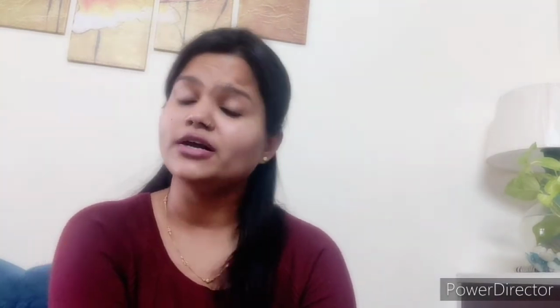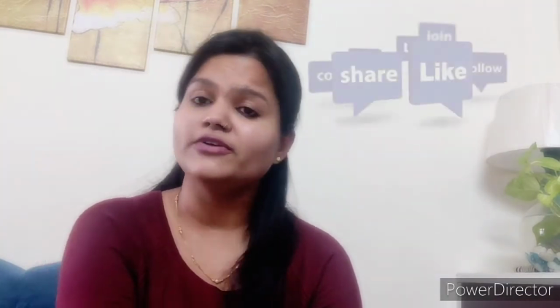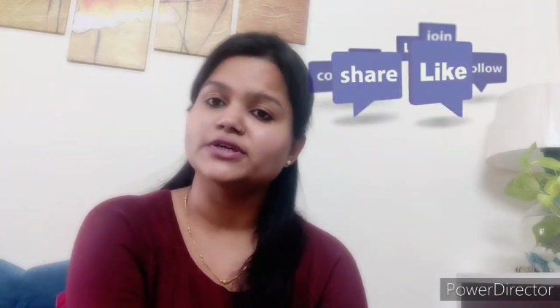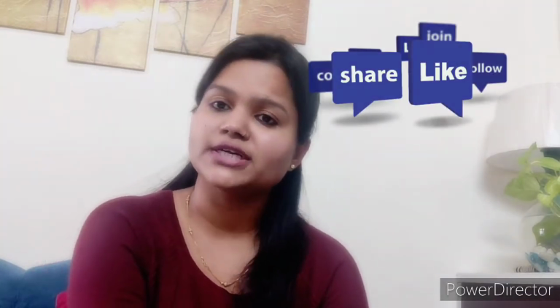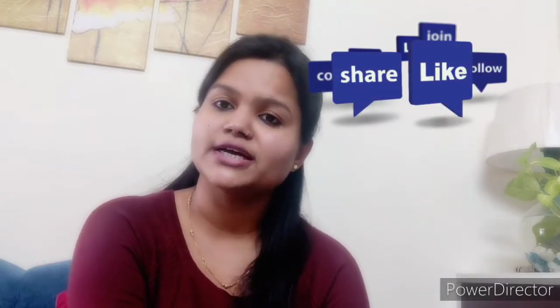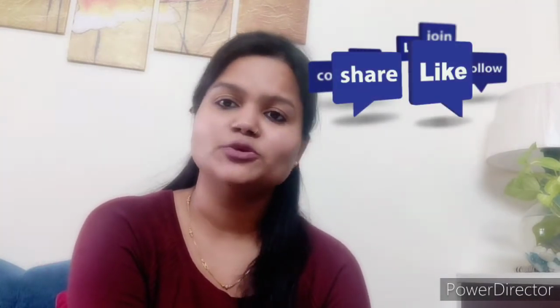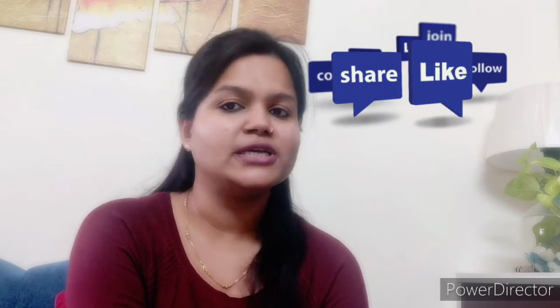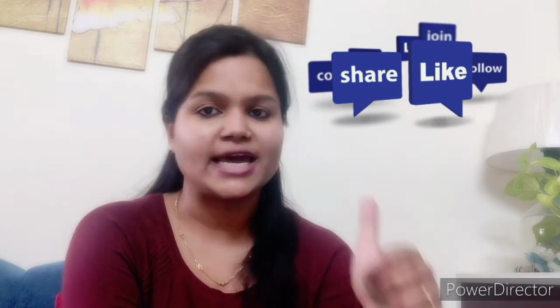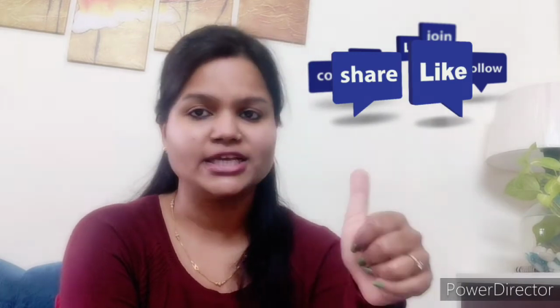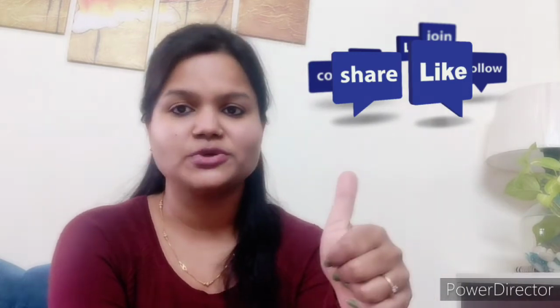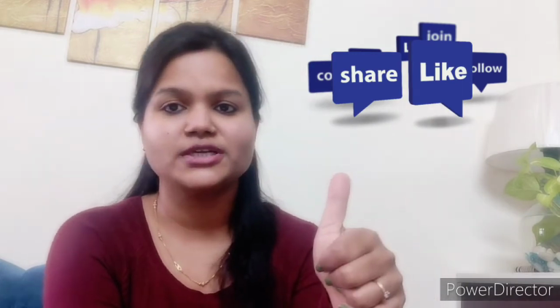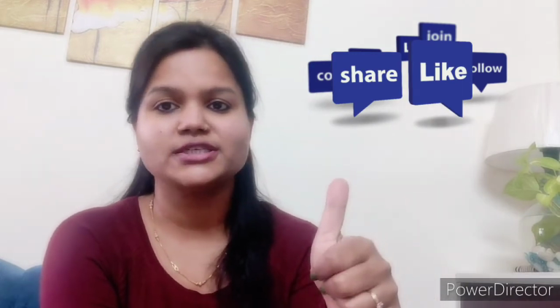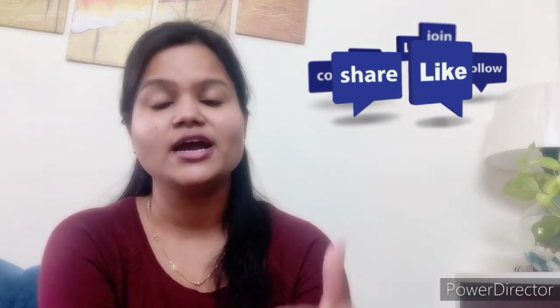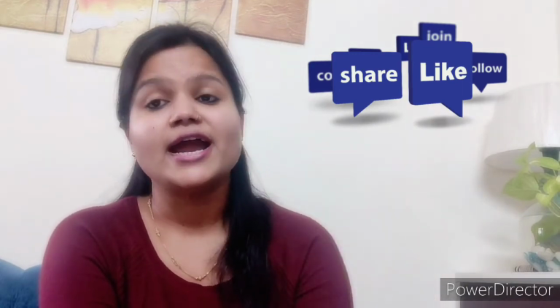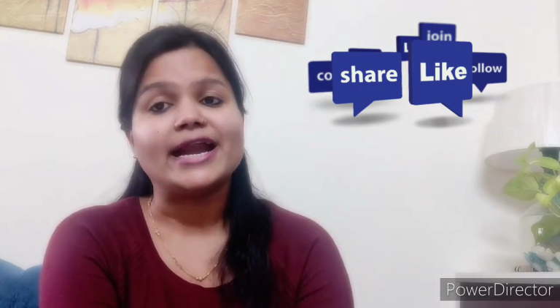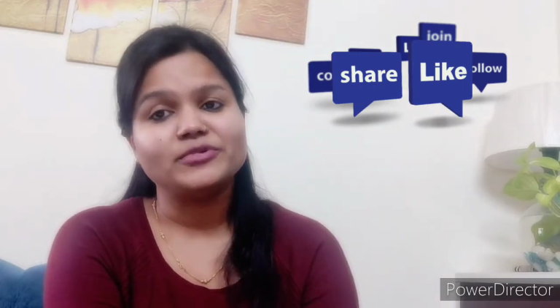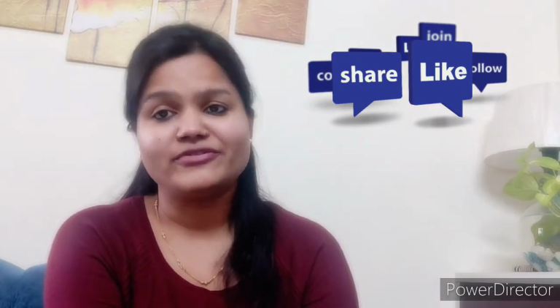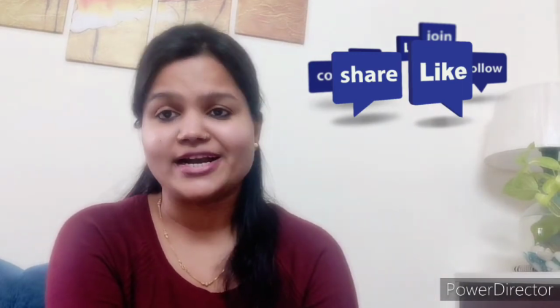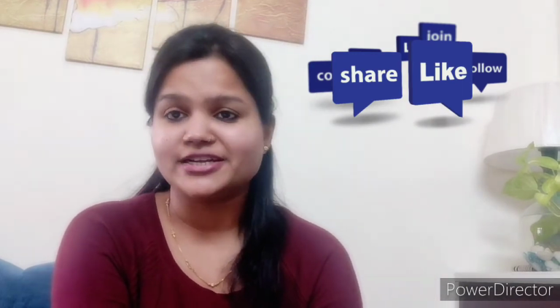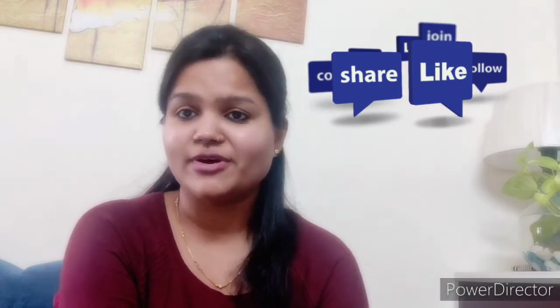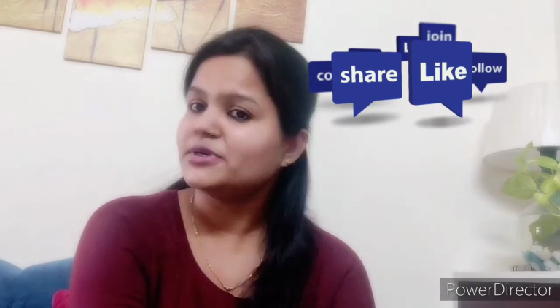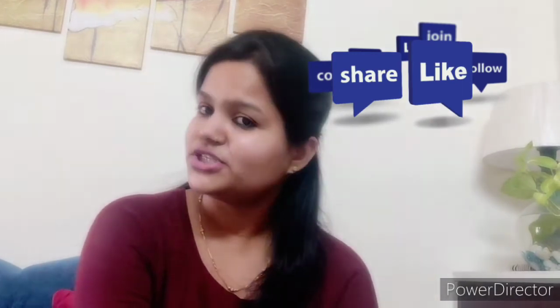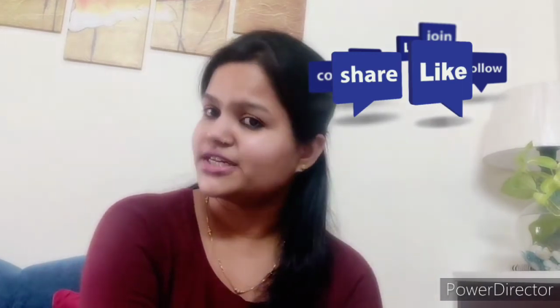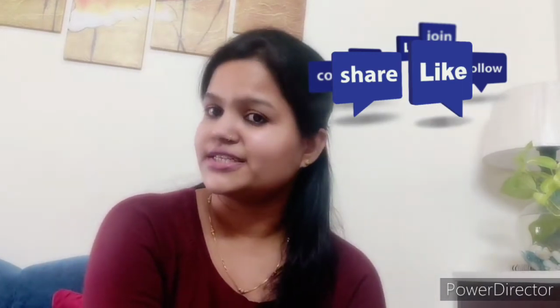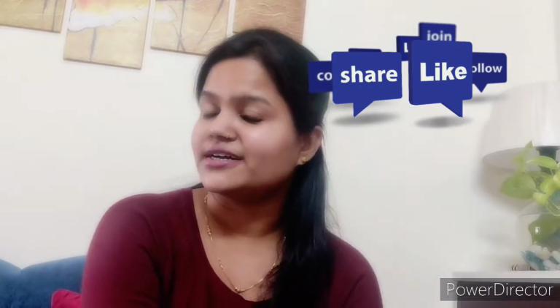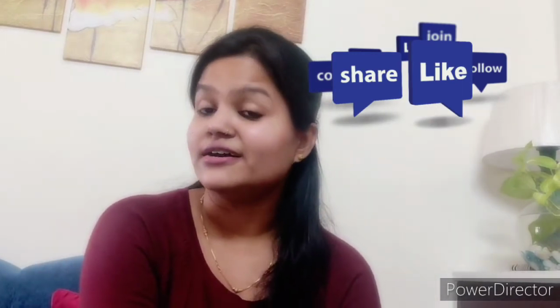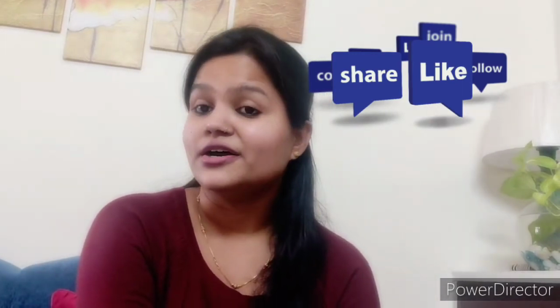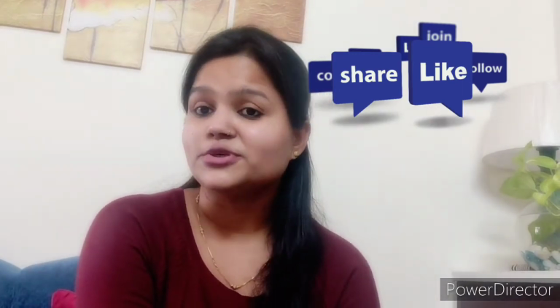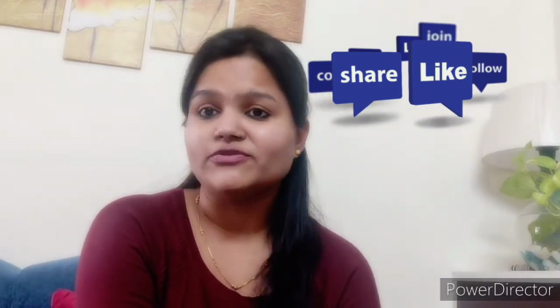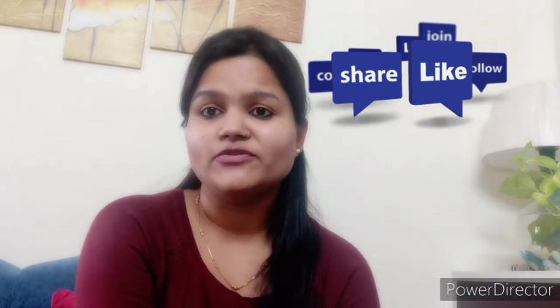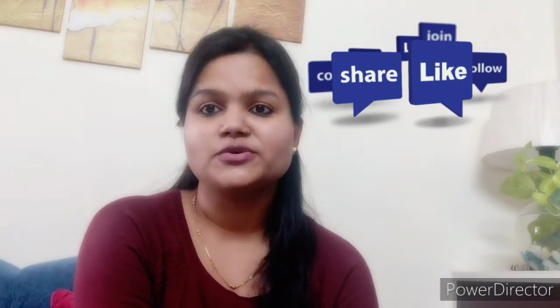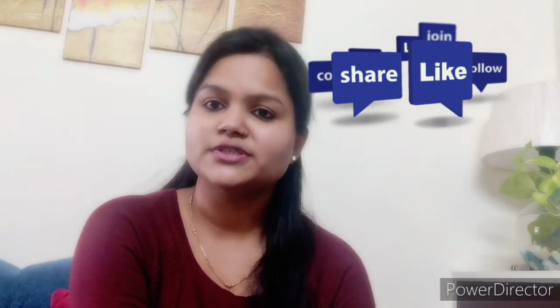Before starting the video, please subscribe to my channel. If you like the video, please like it and share it with your friends and family. Let's start the video.